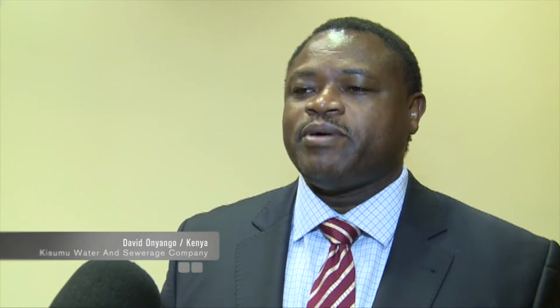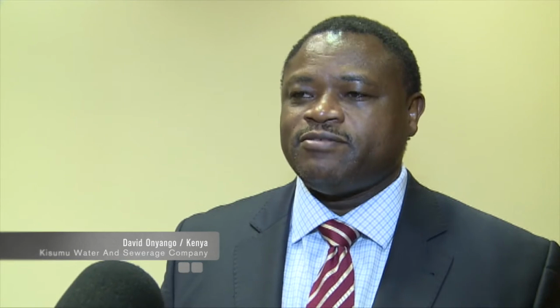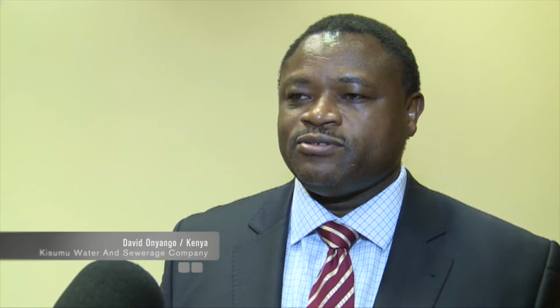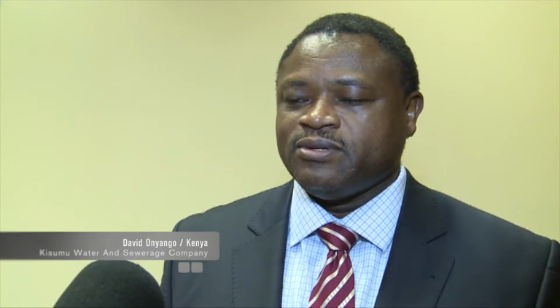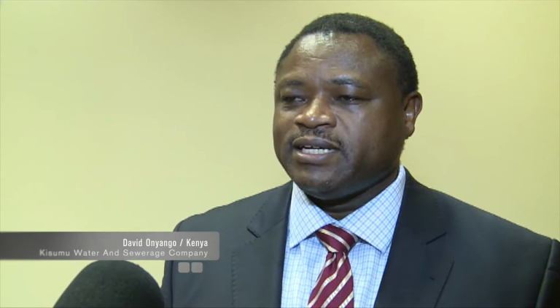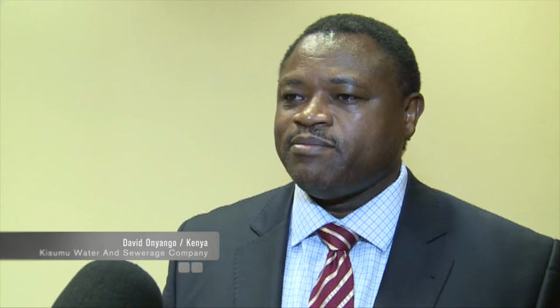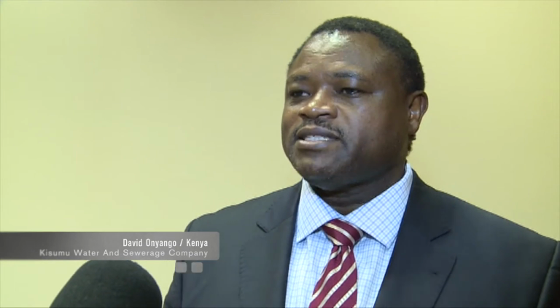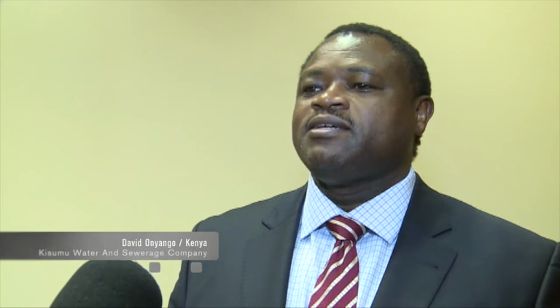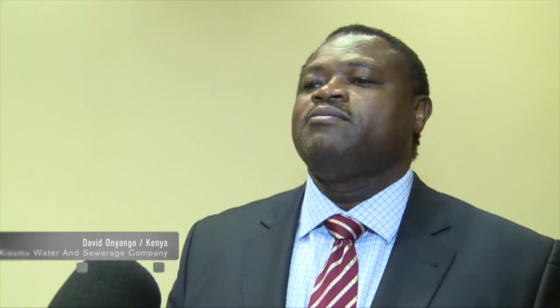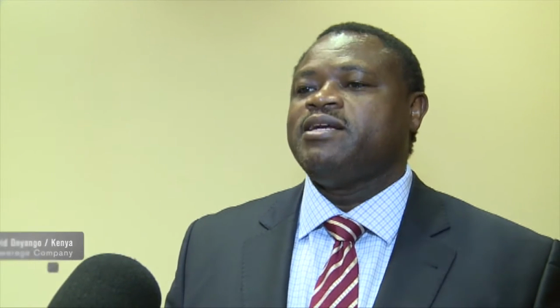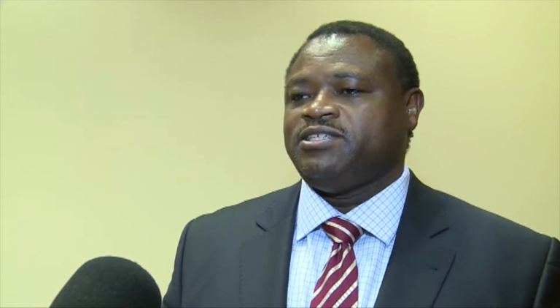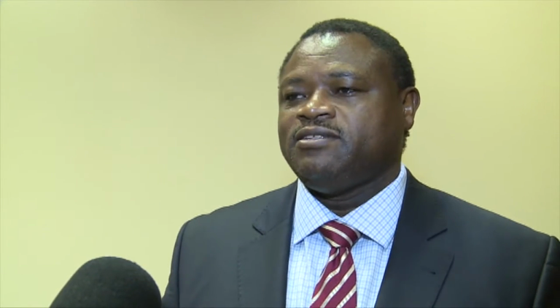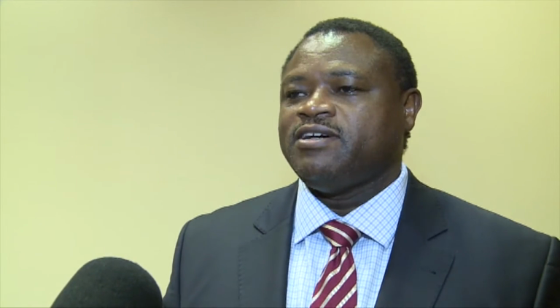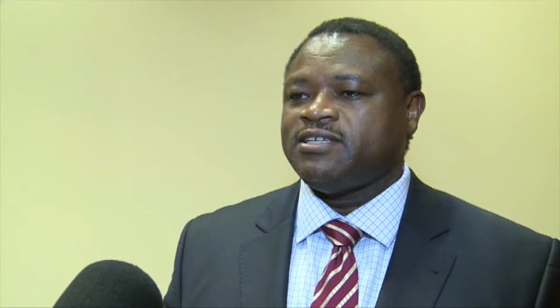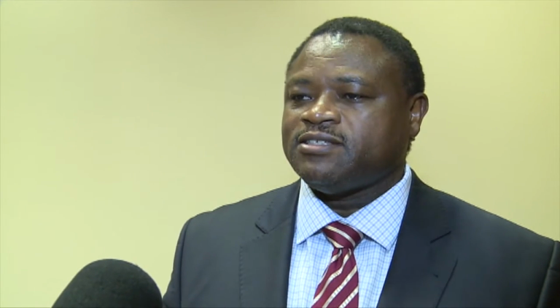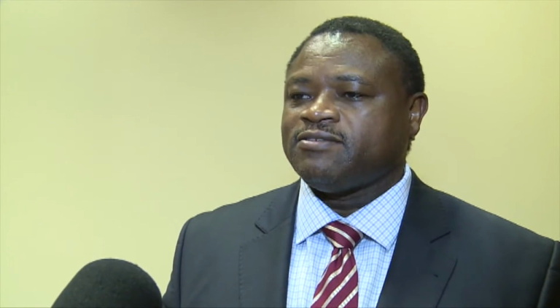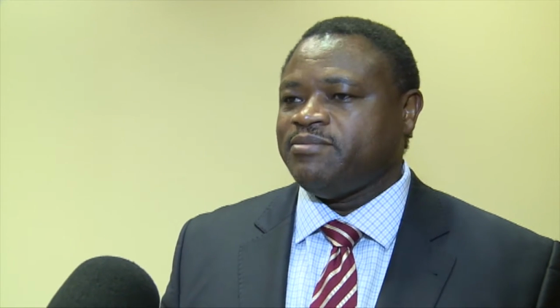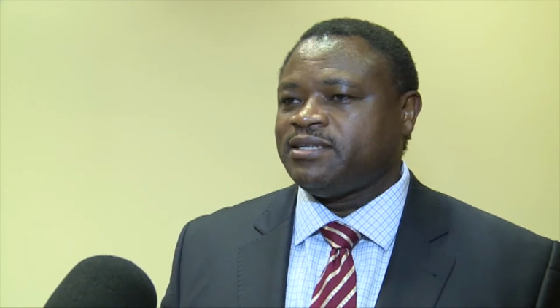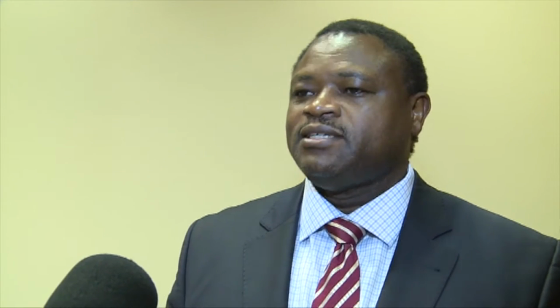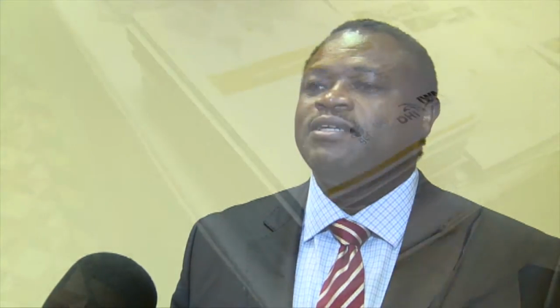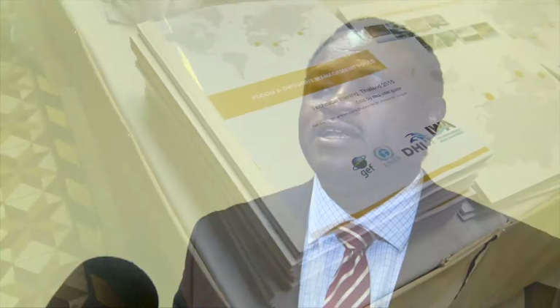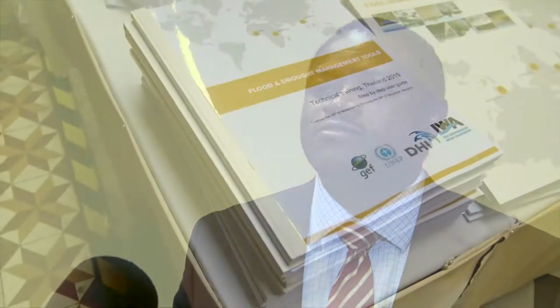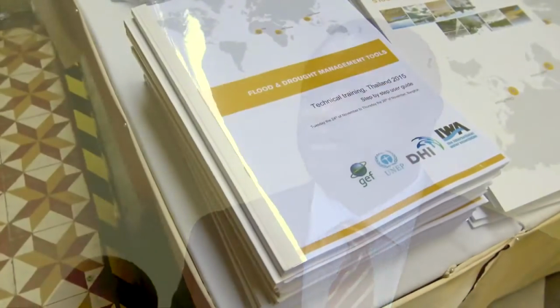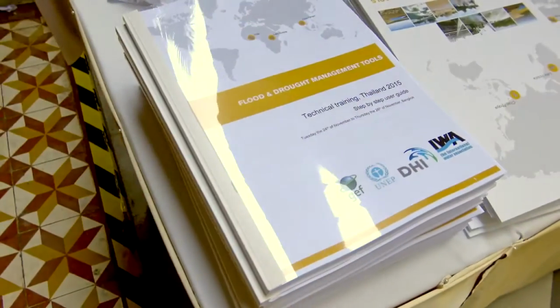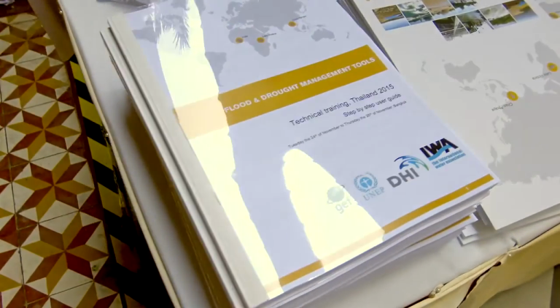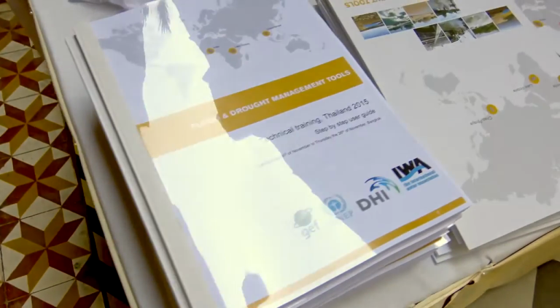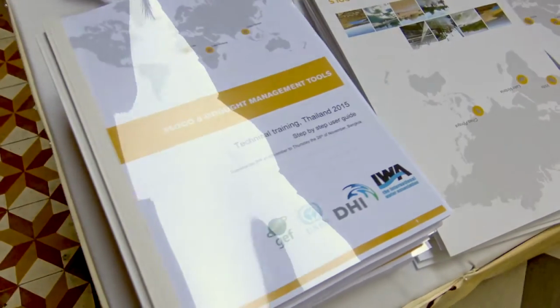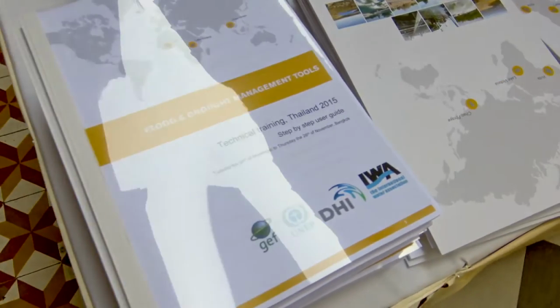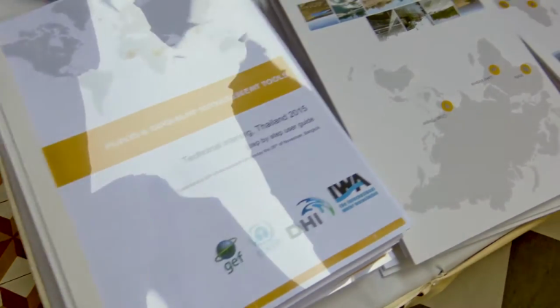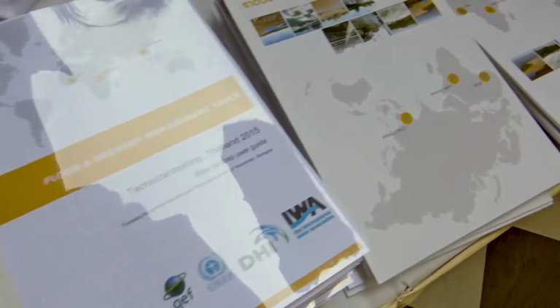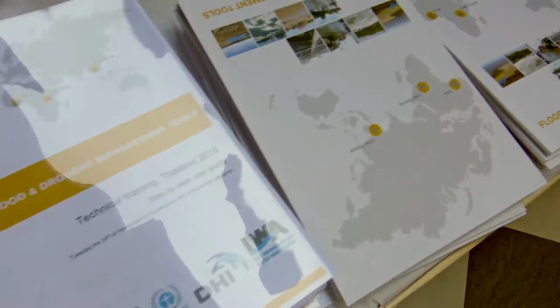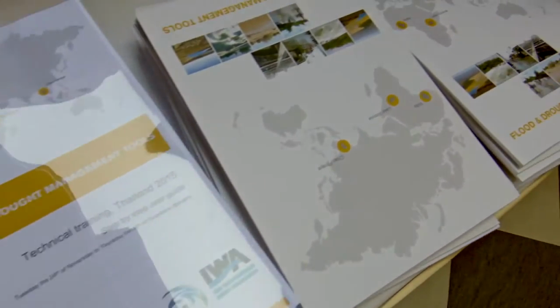powerful tool that will help us manage the variations of climate and therefore deal with droughts and floods as they occur.